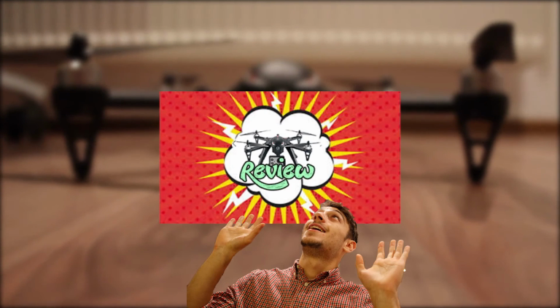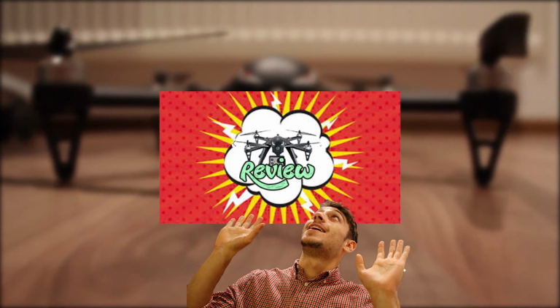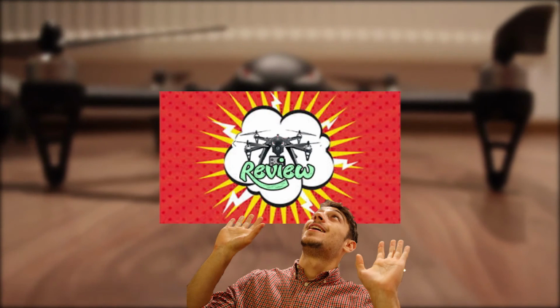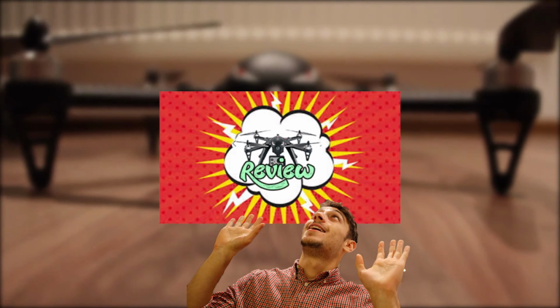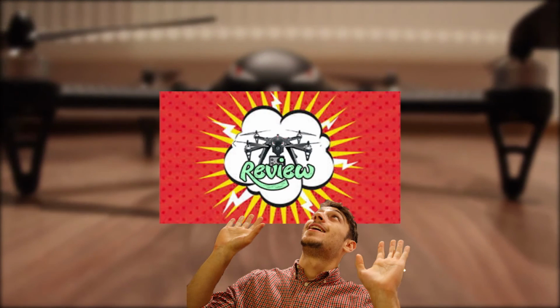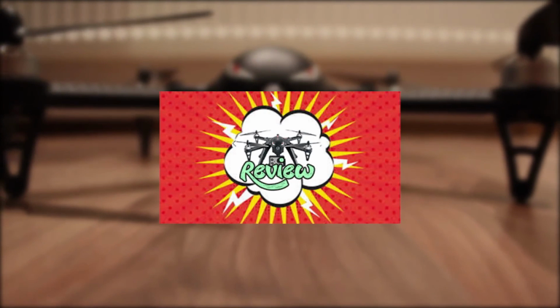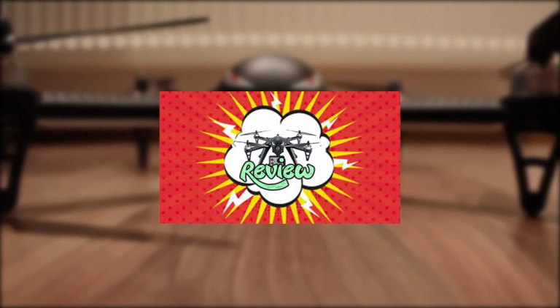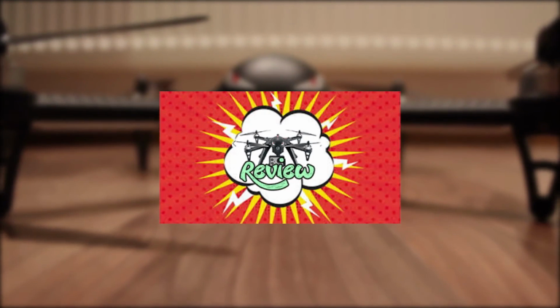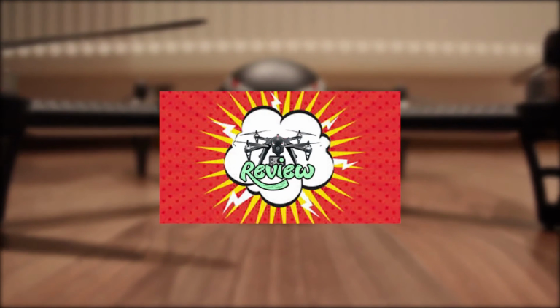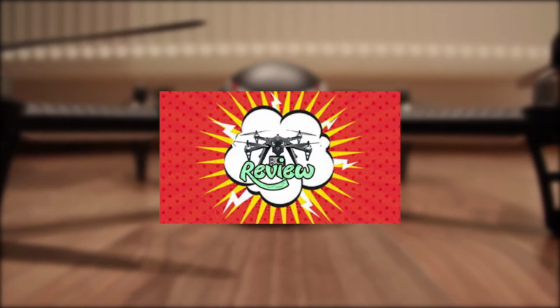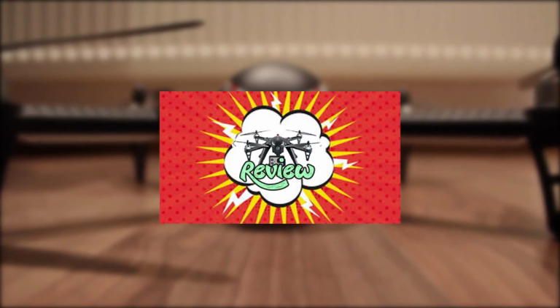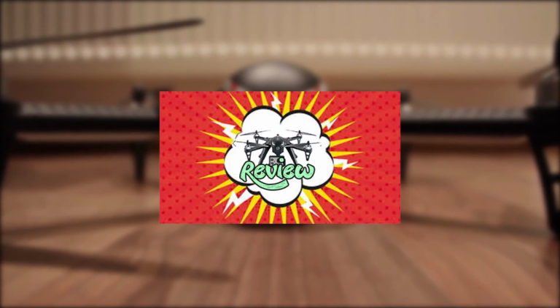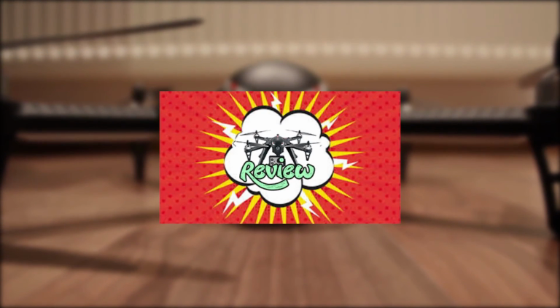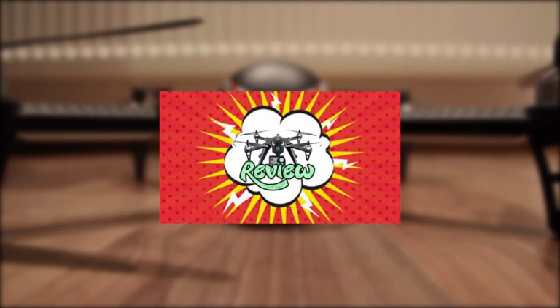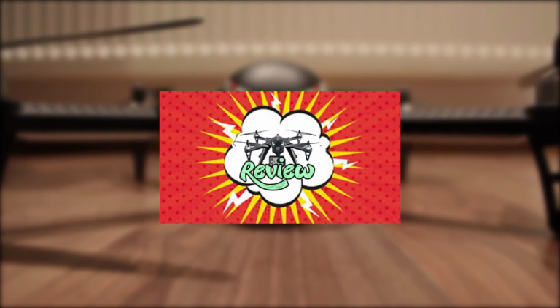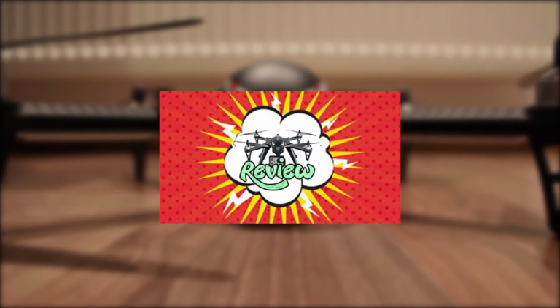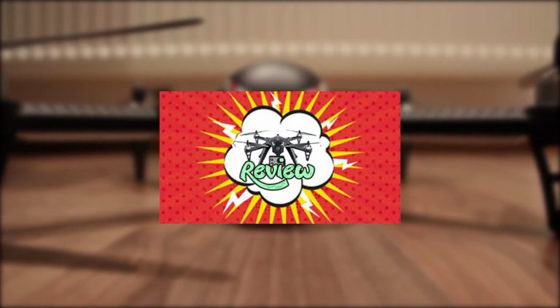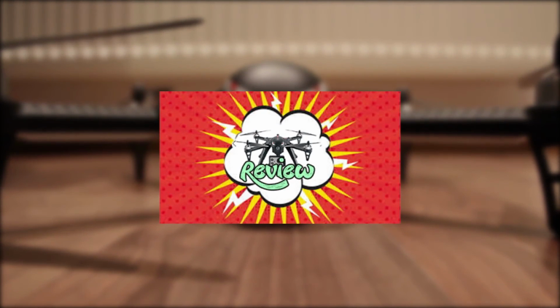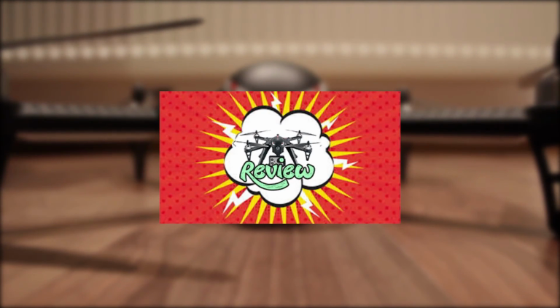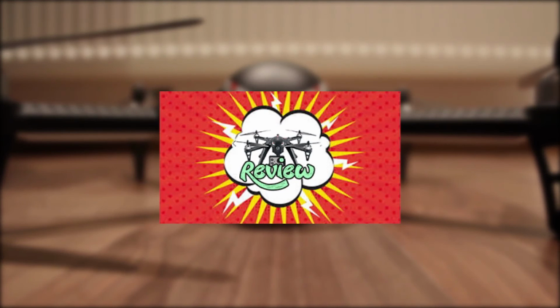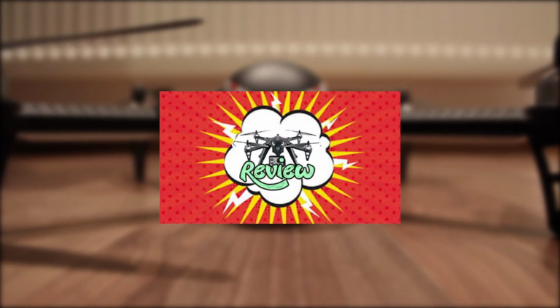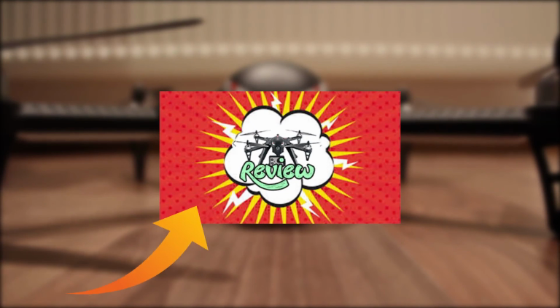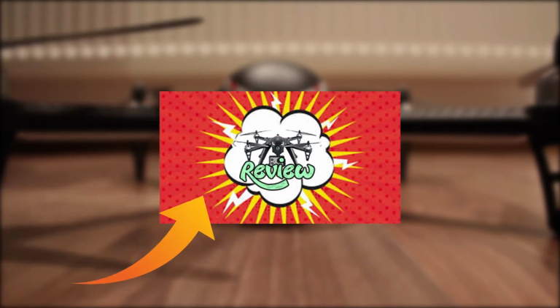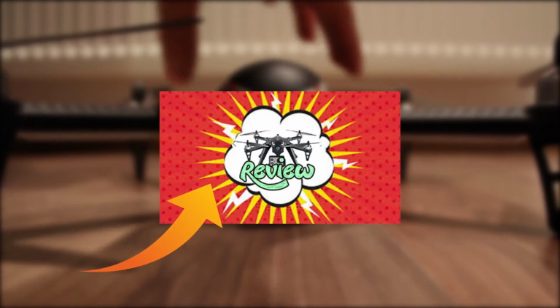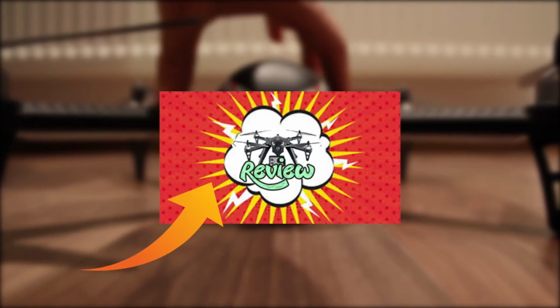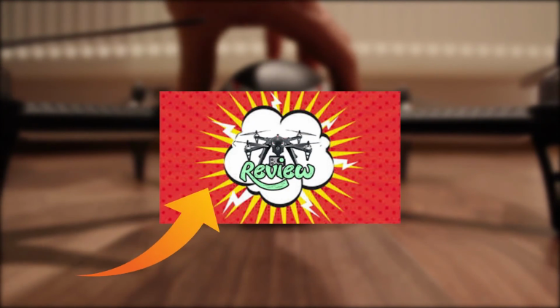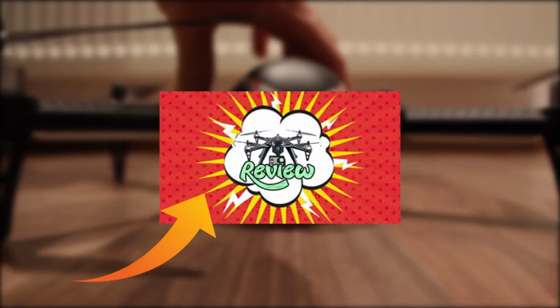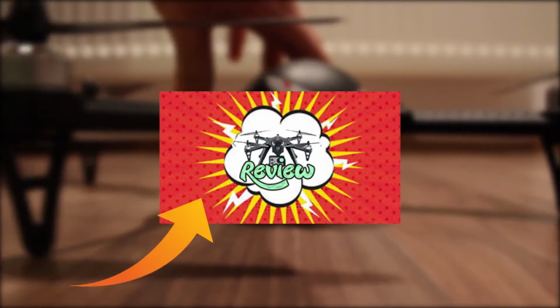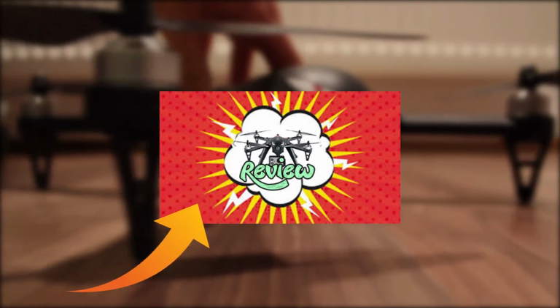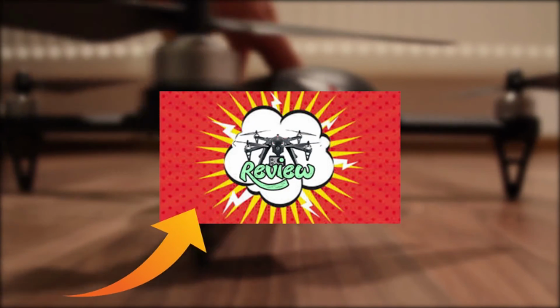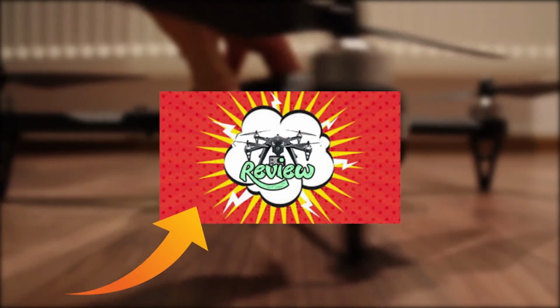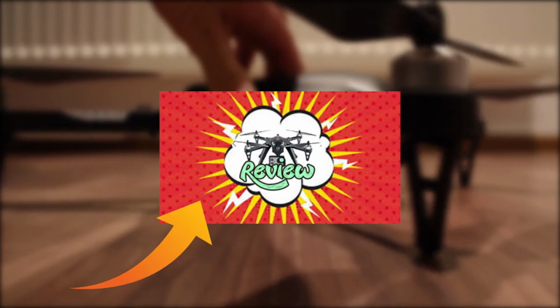Thanks for watching and don't forget to subscribe. Come on, click the link — I'm sure you want to know more about it.